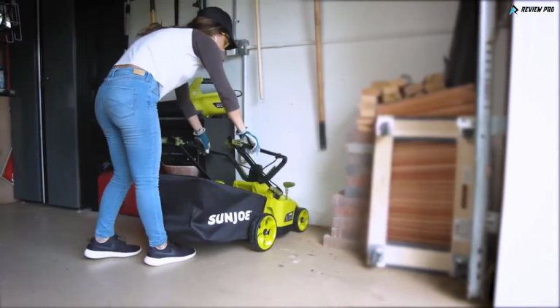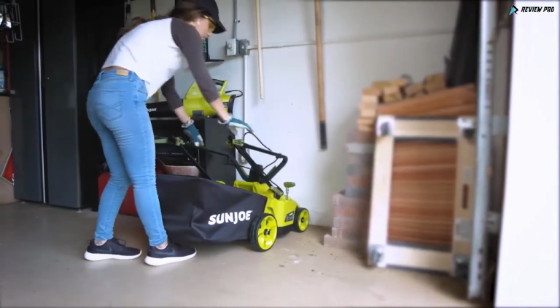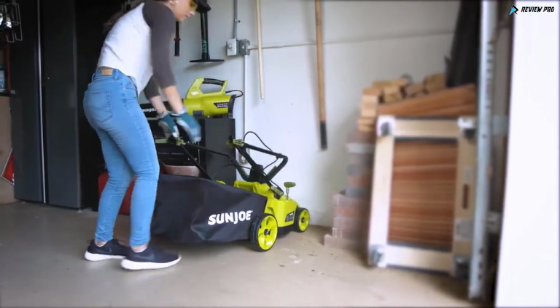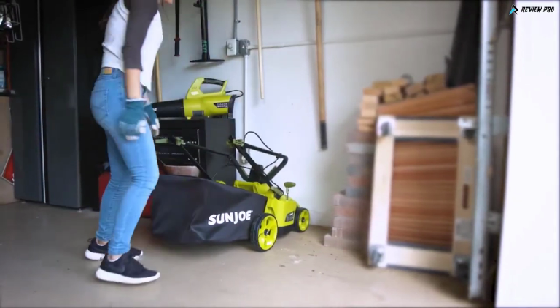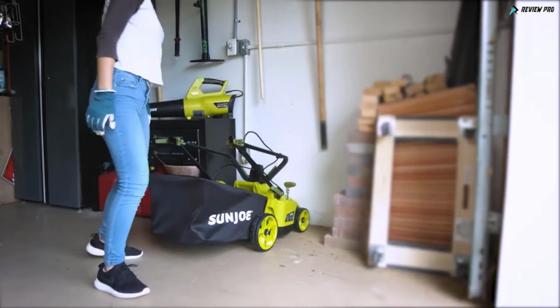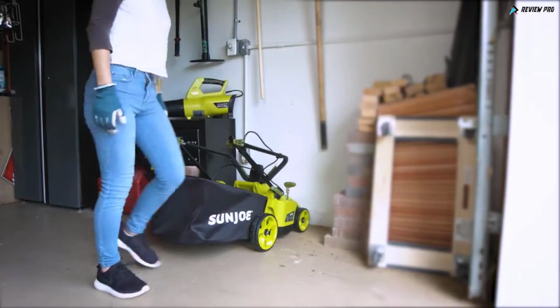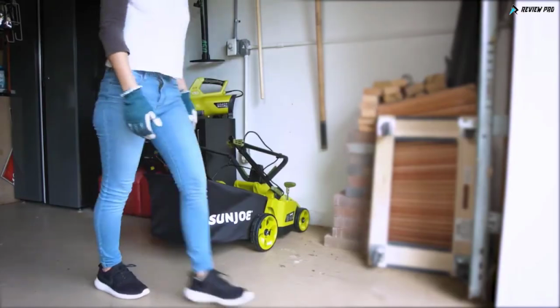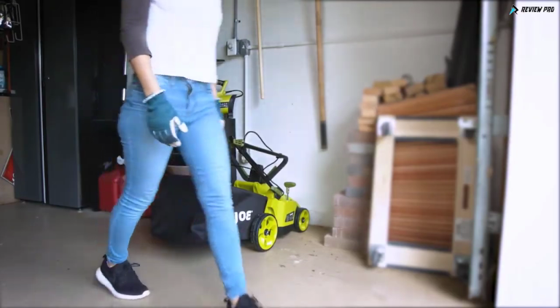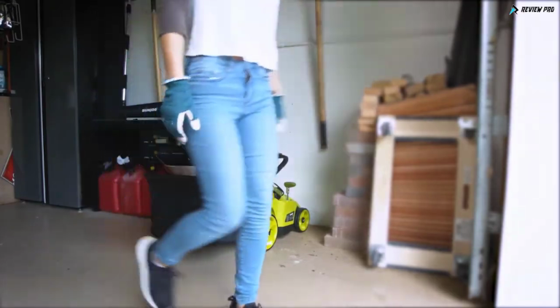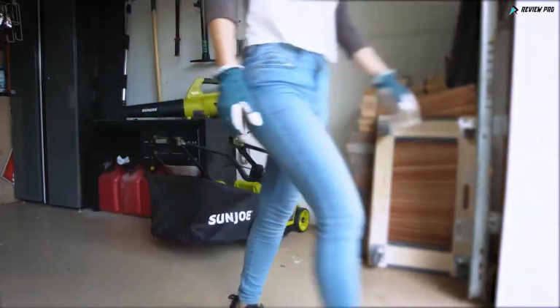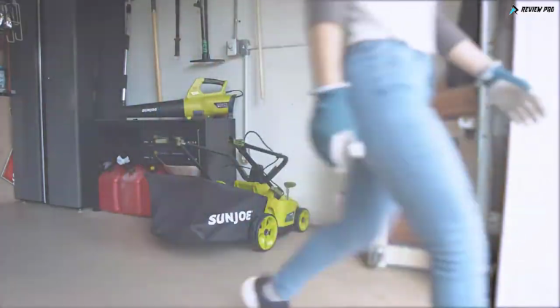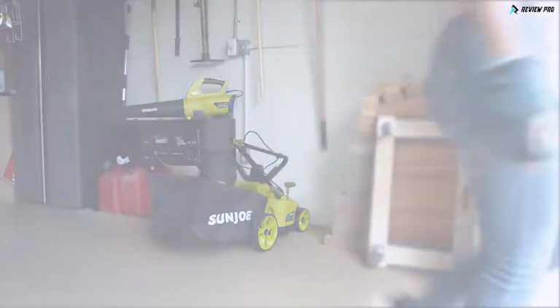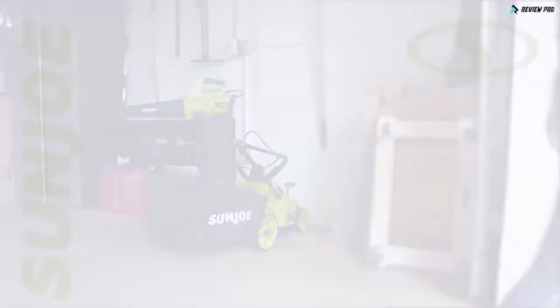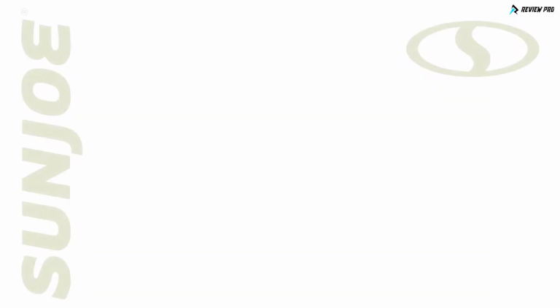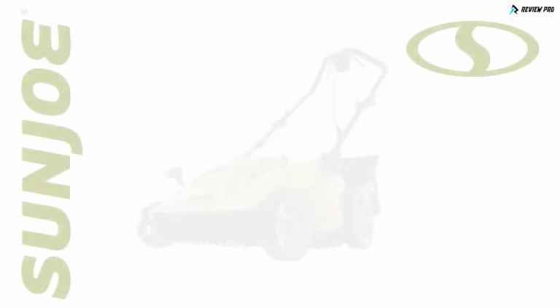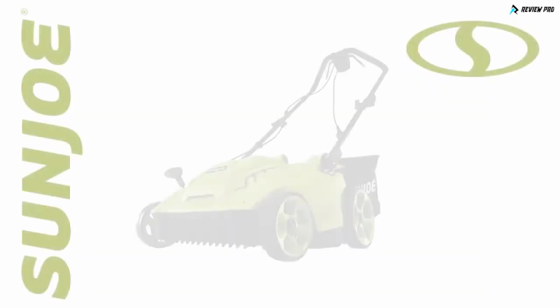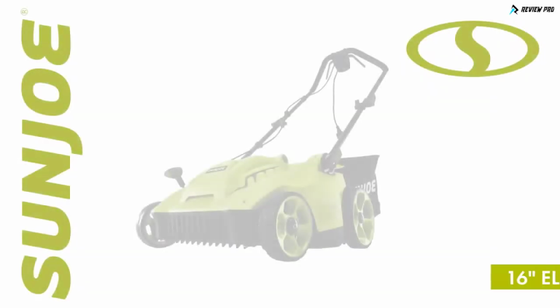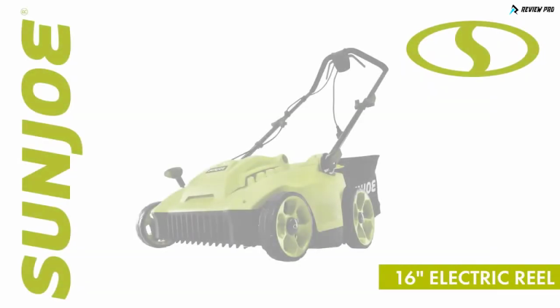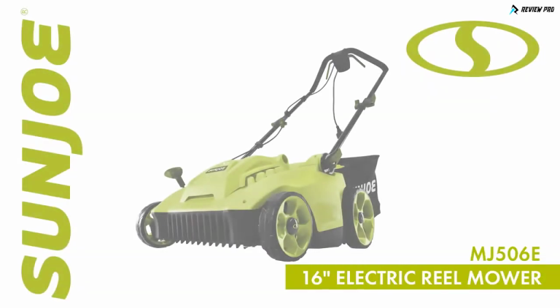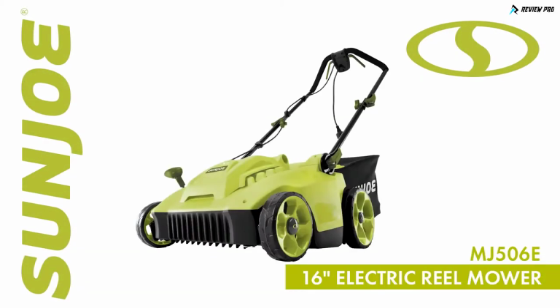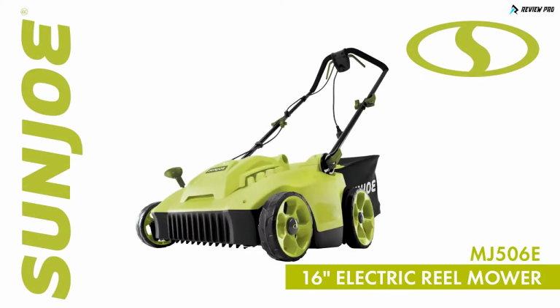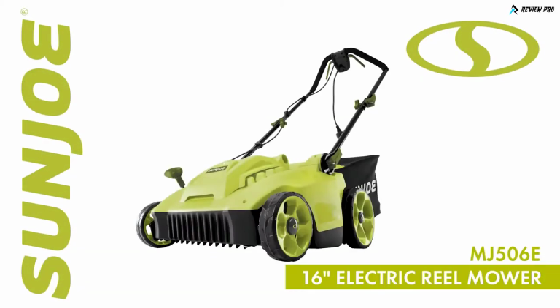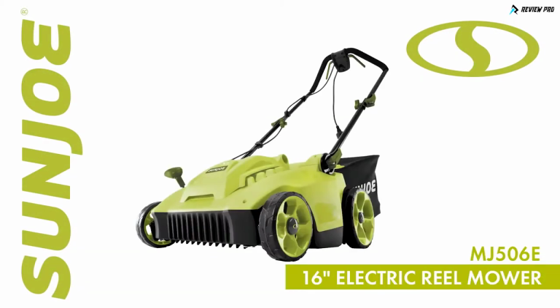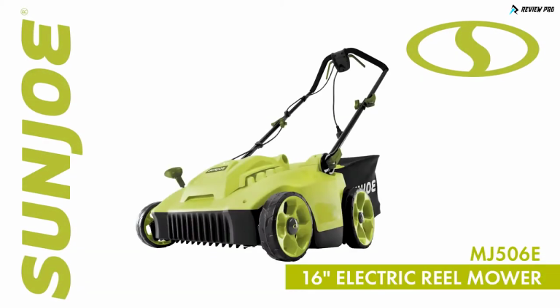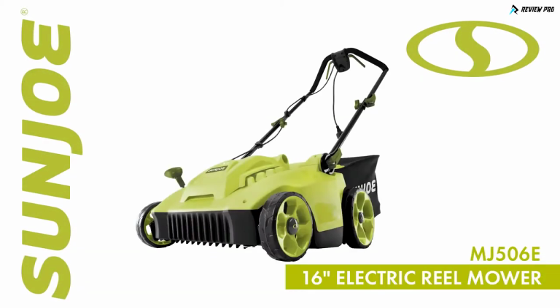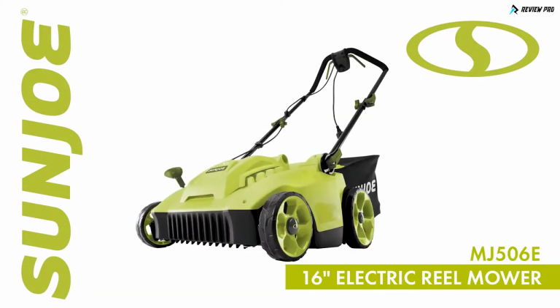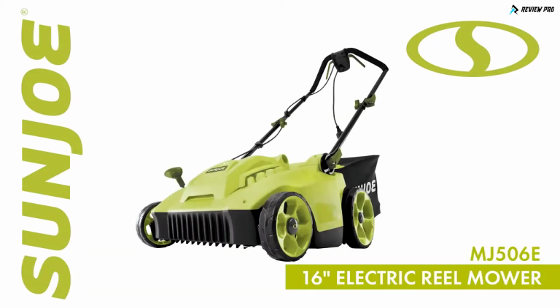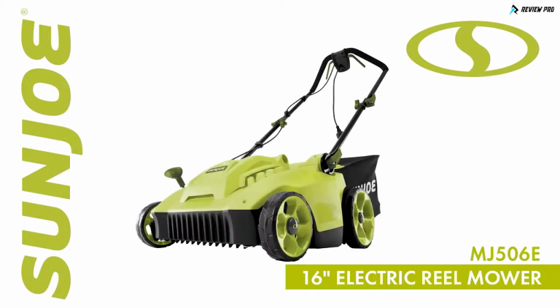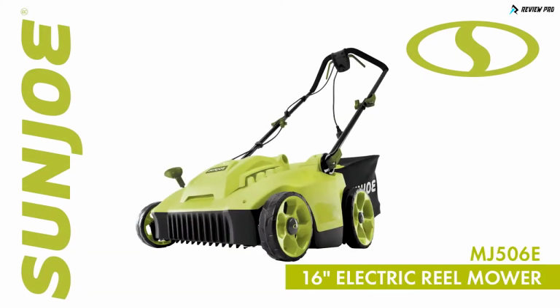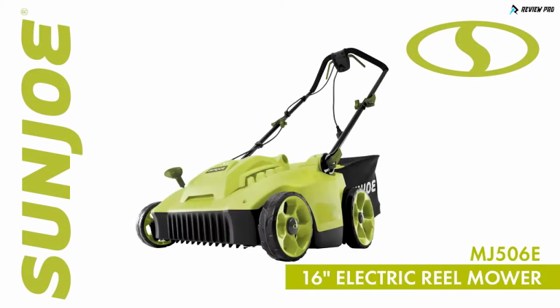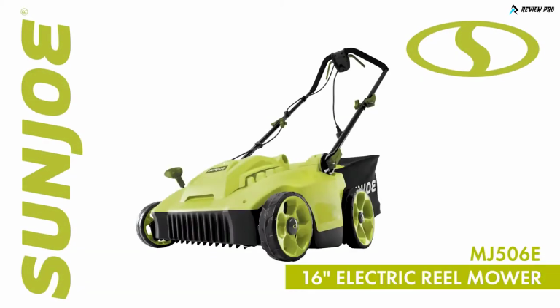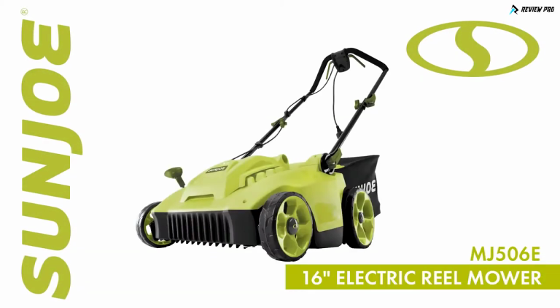The MJ506E 16-inch electric reel mower from Sun Joe — get equipped.